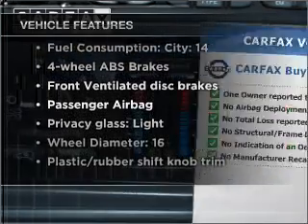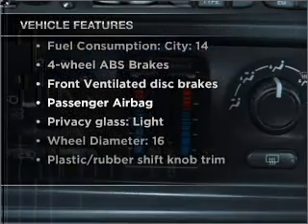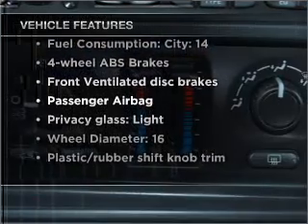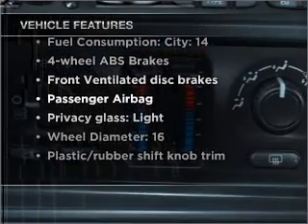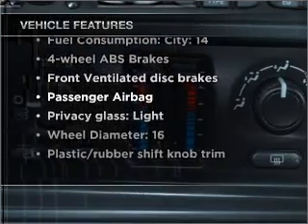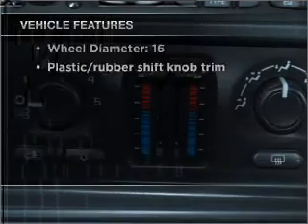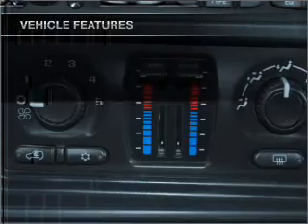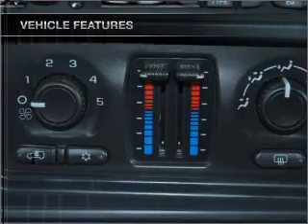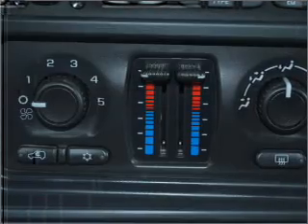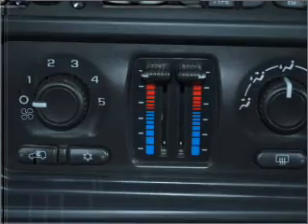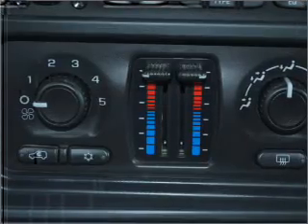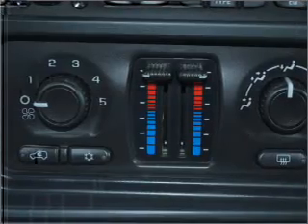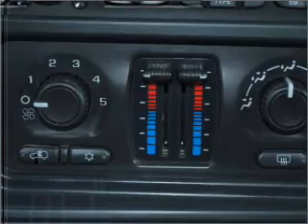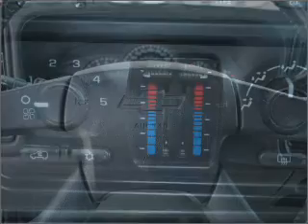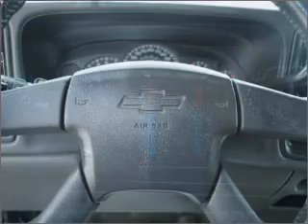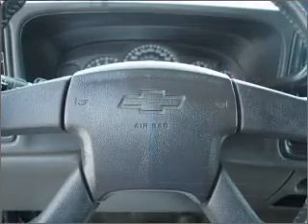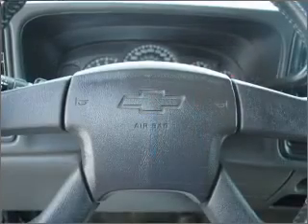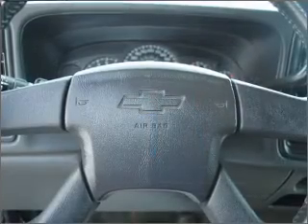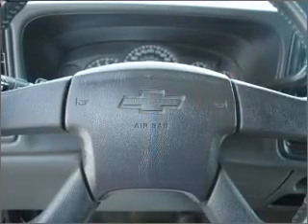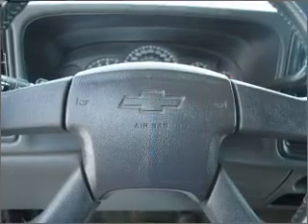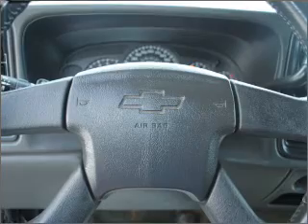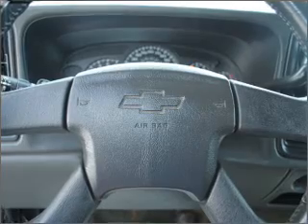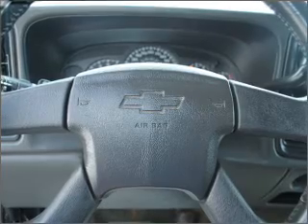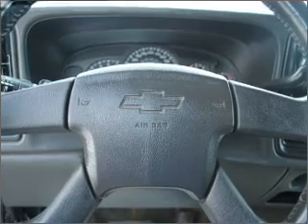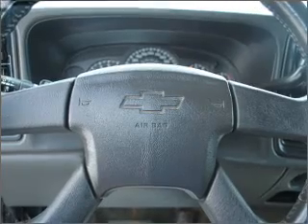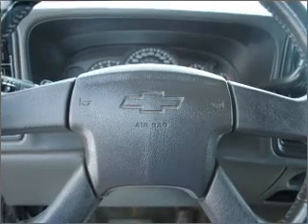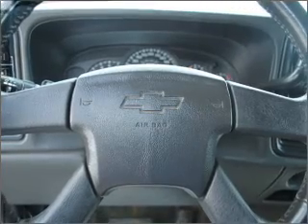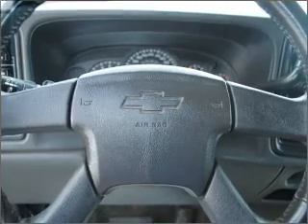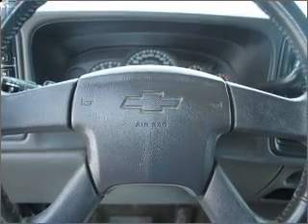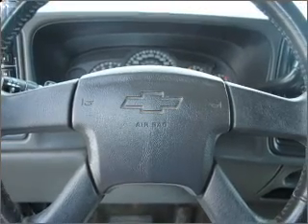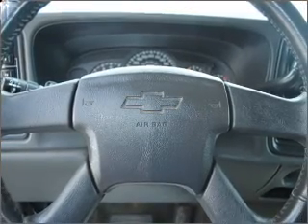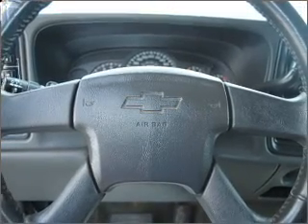Air conditioning, power steering, an alarm system, an AM-FM stereo, and an adjustable tilt steering wheel.